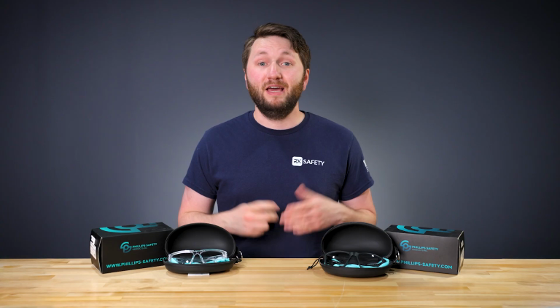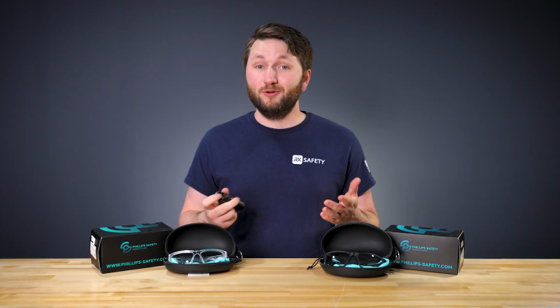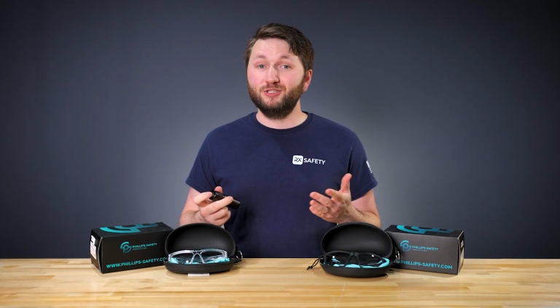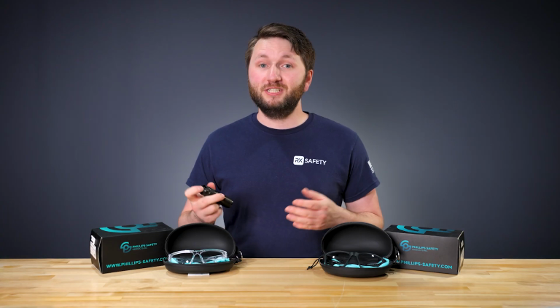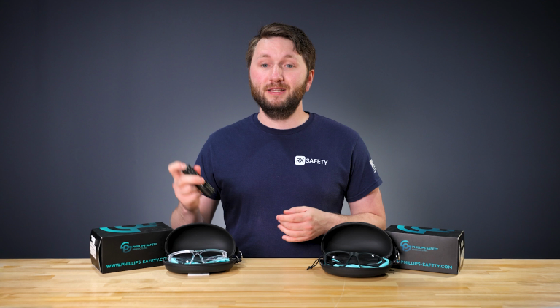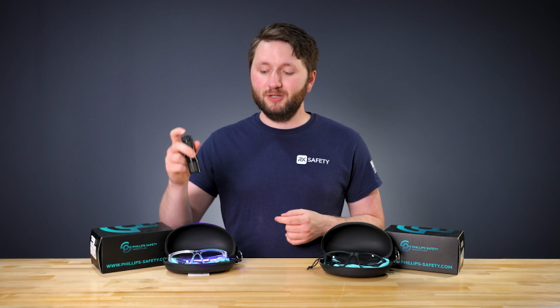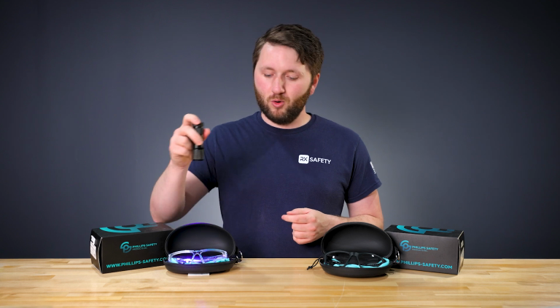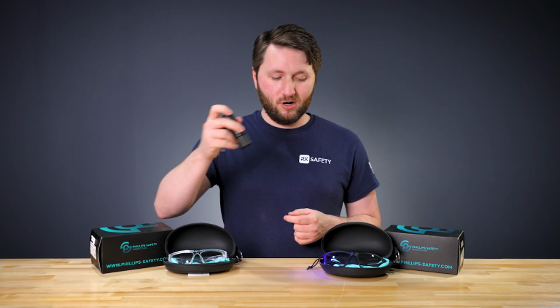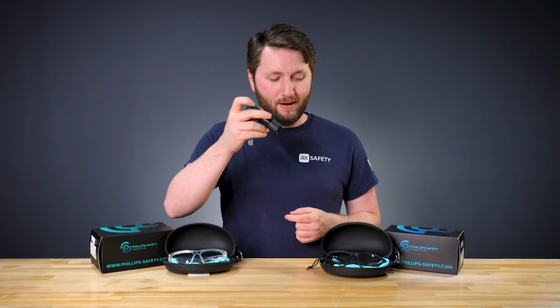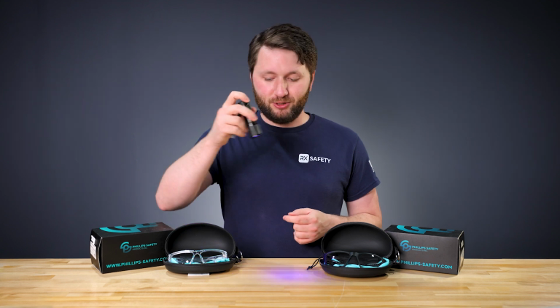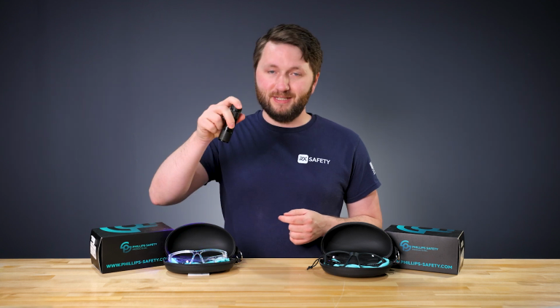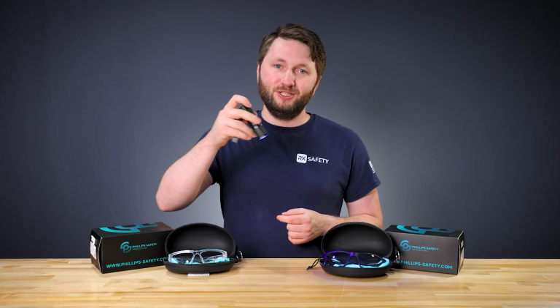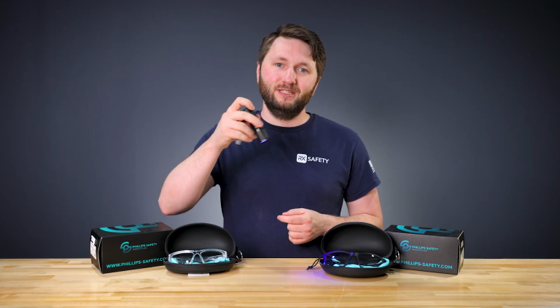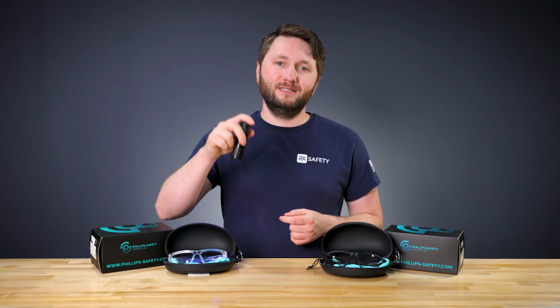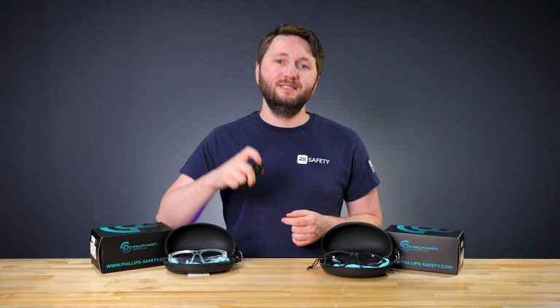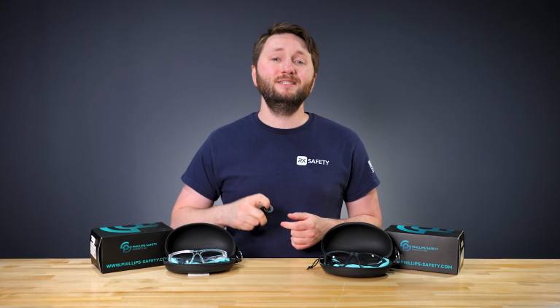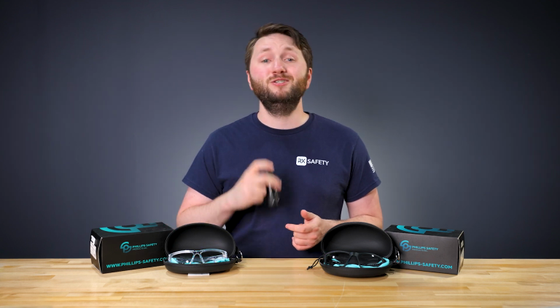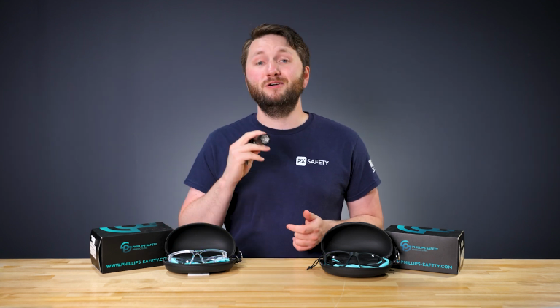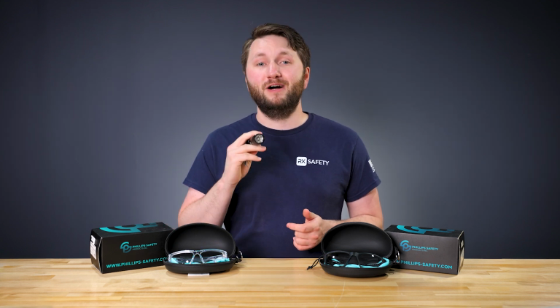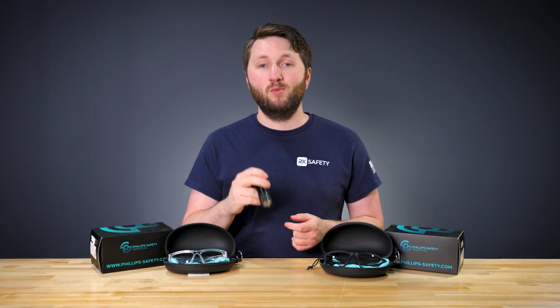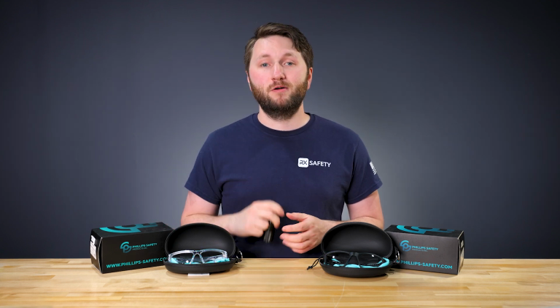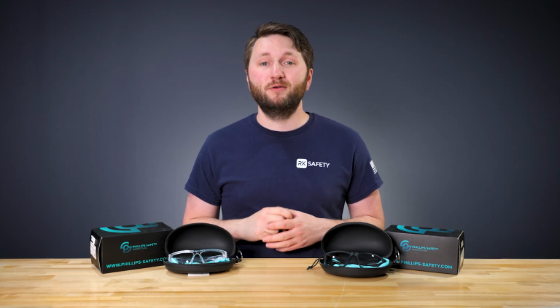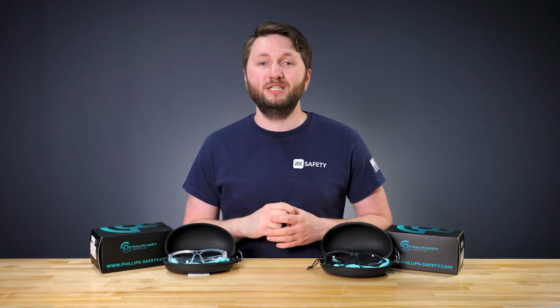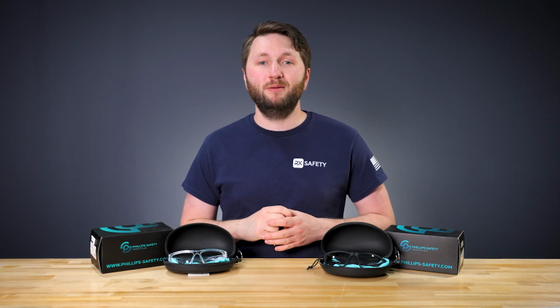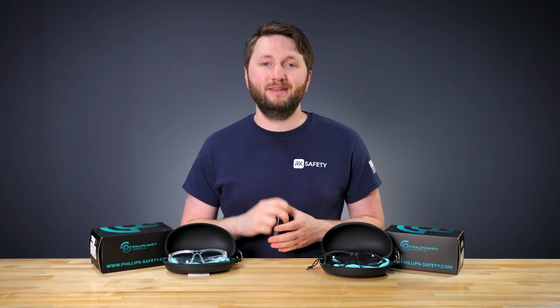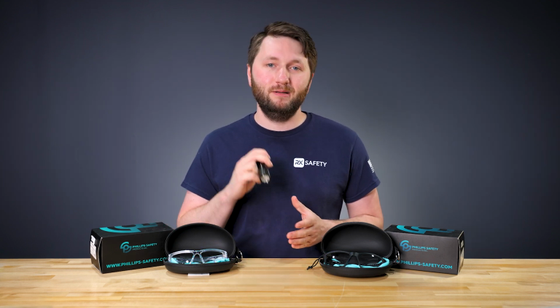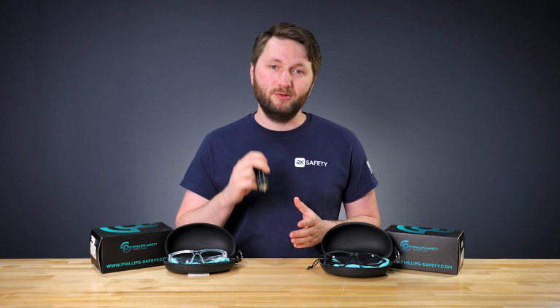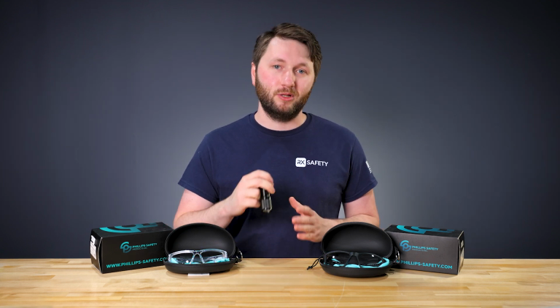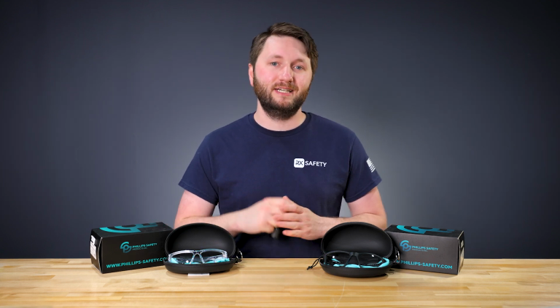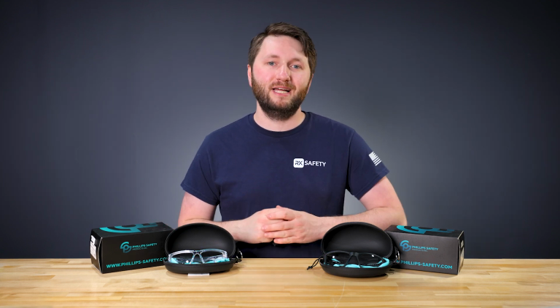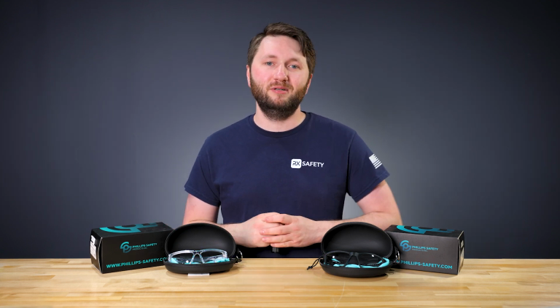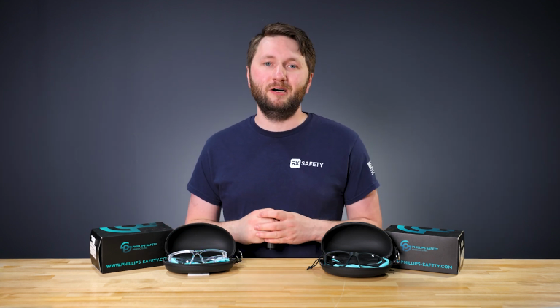If you're interested in learning more about transition lenses, you can find more information about them through the links down below.